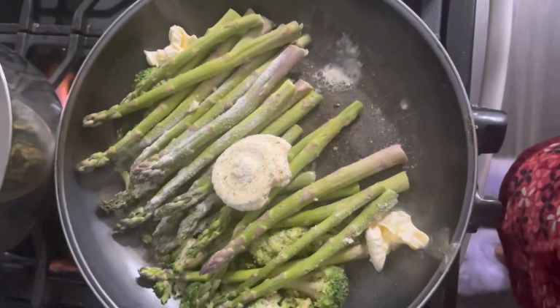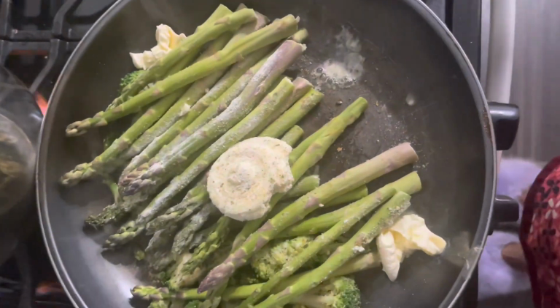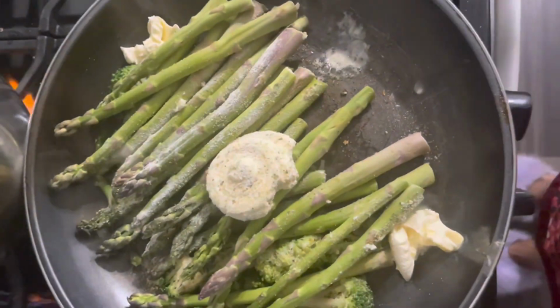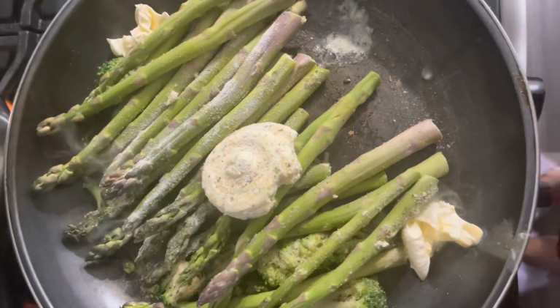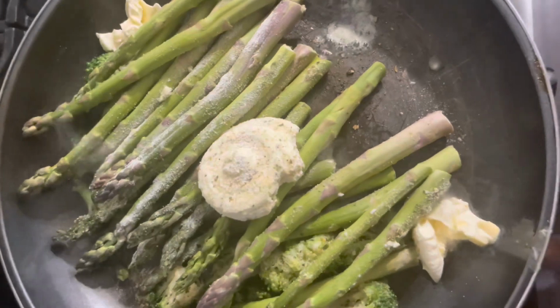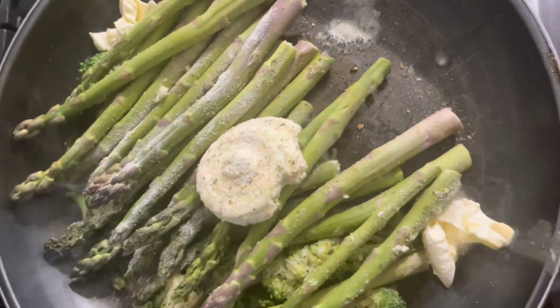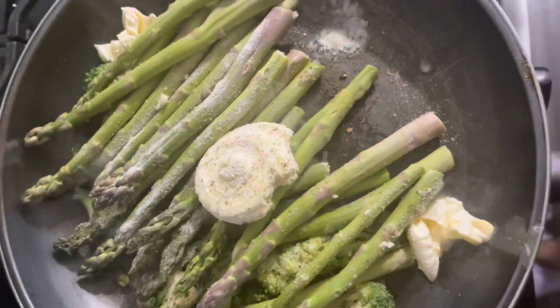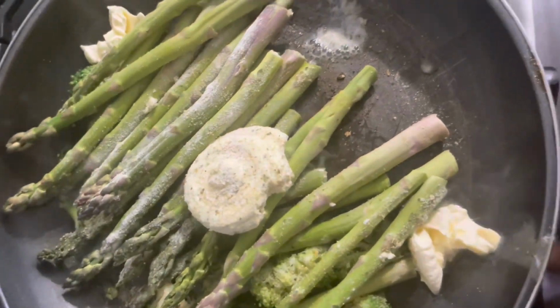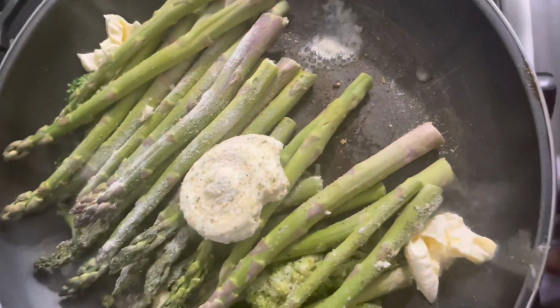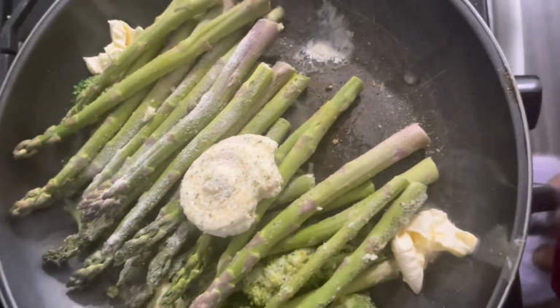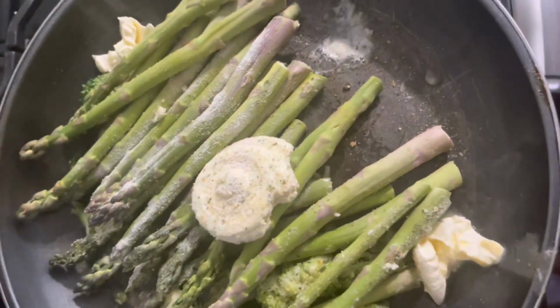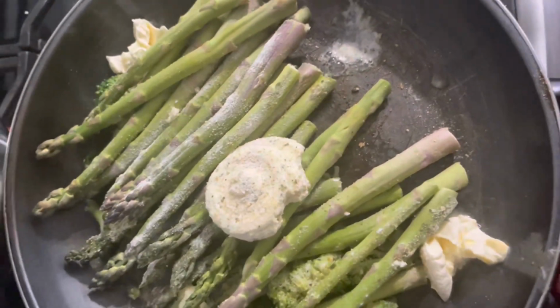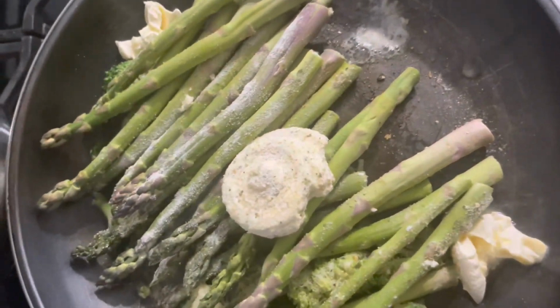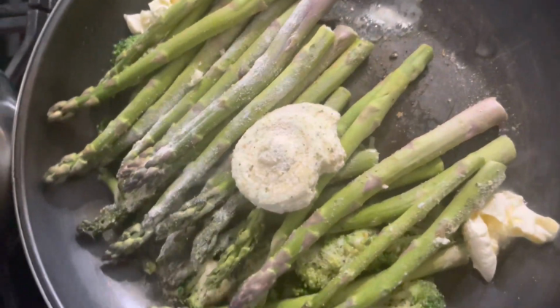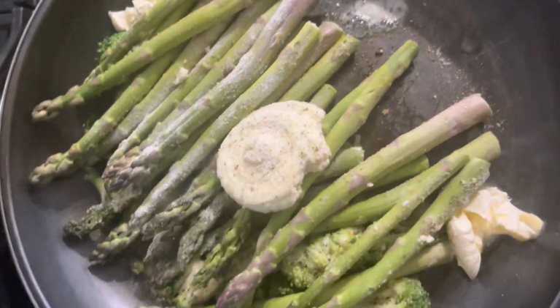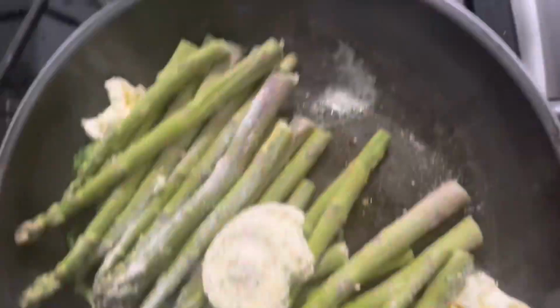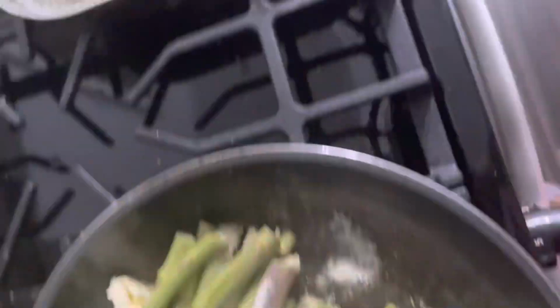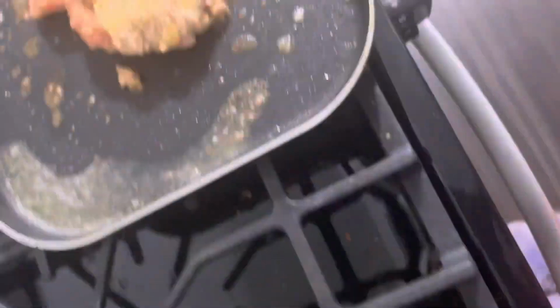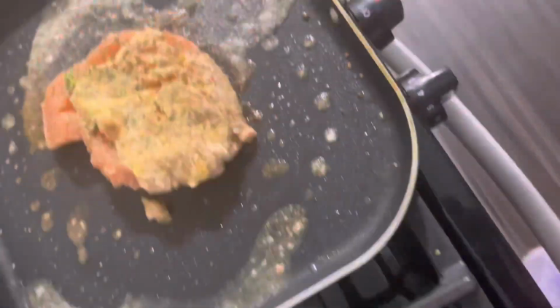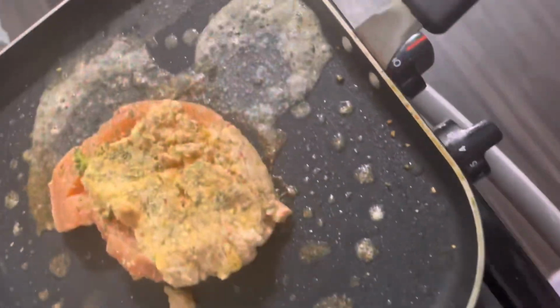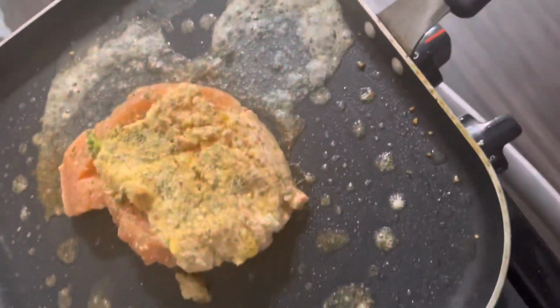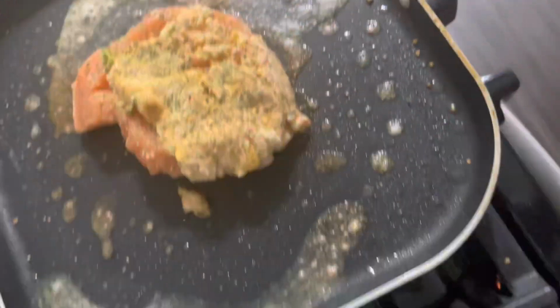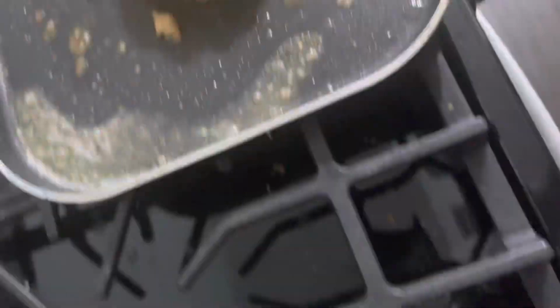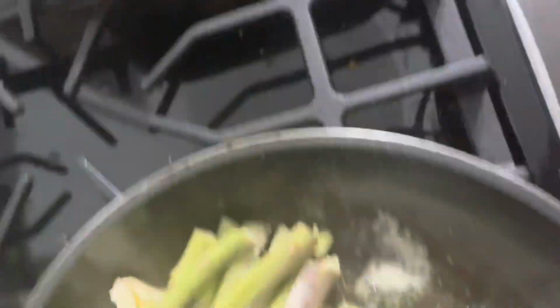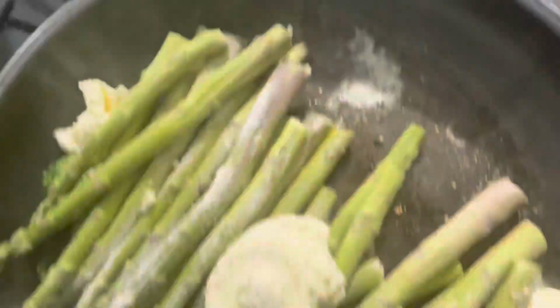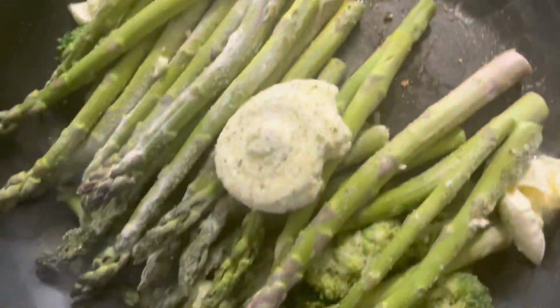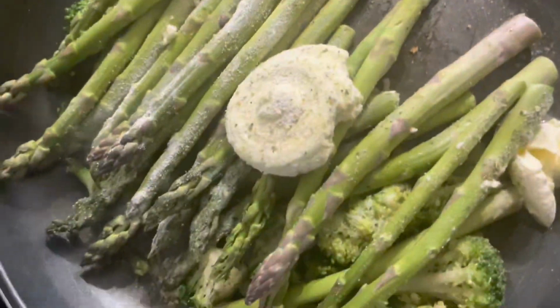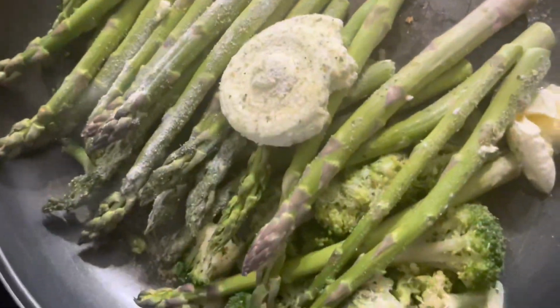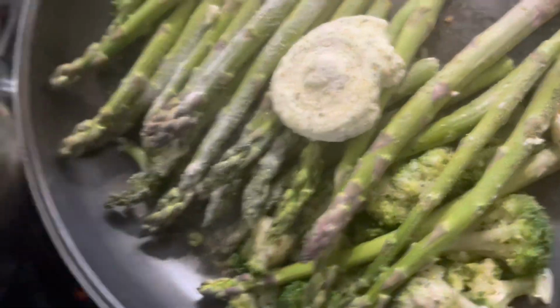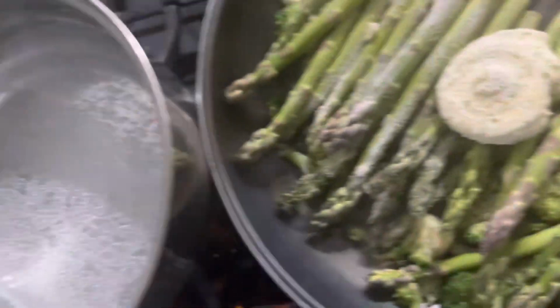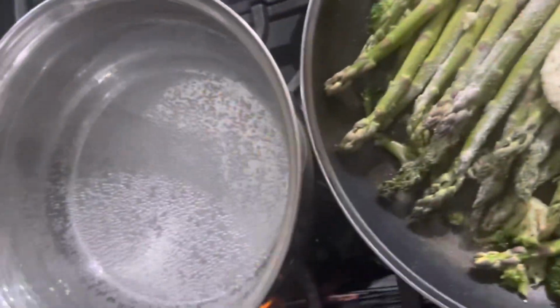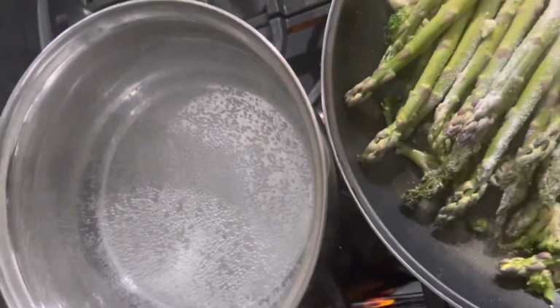Now we got our asparagus and broccoli in the pan with our compound butter right on top. Let that cook while the salmon is cooking real good.